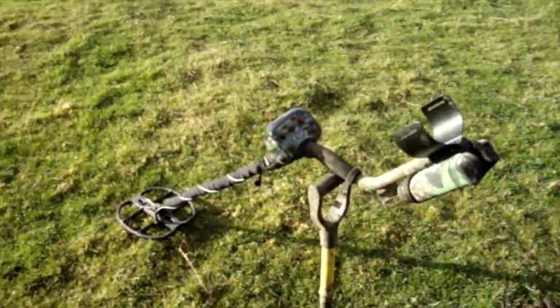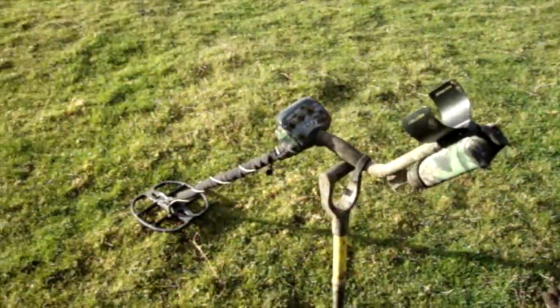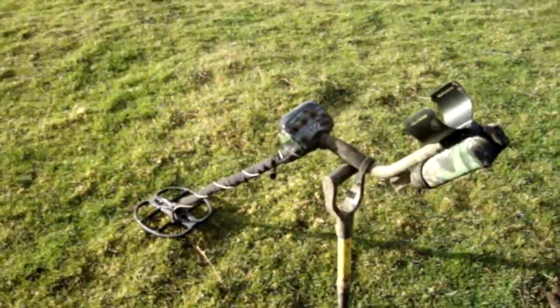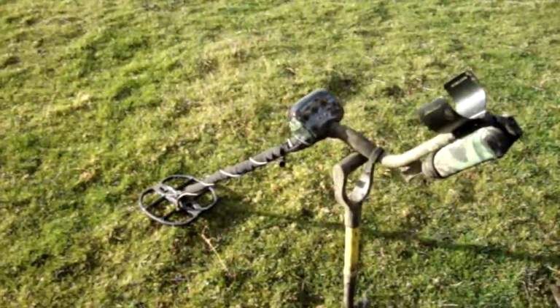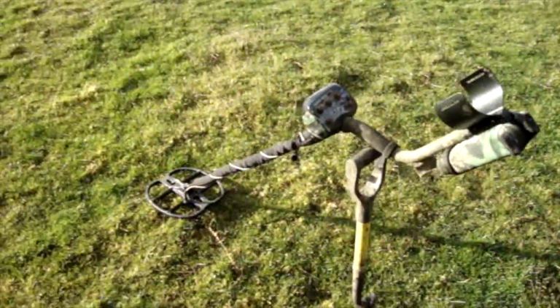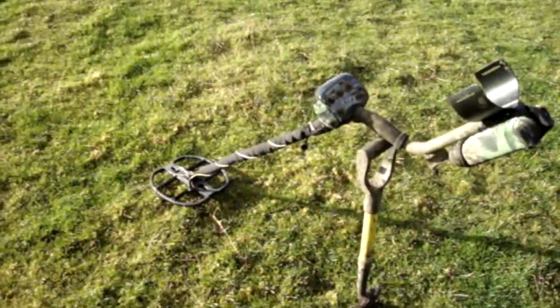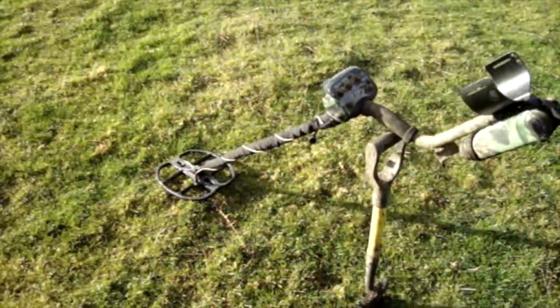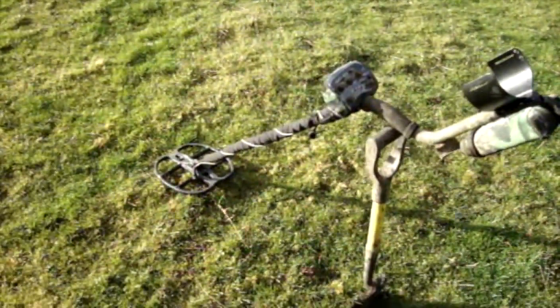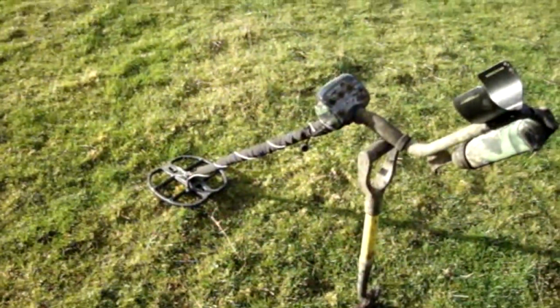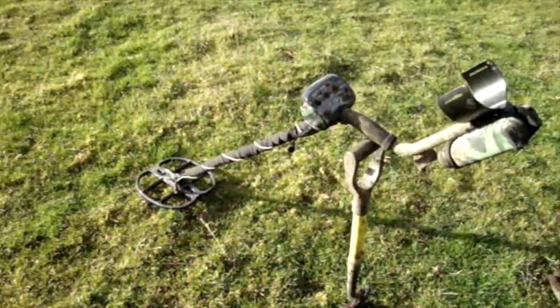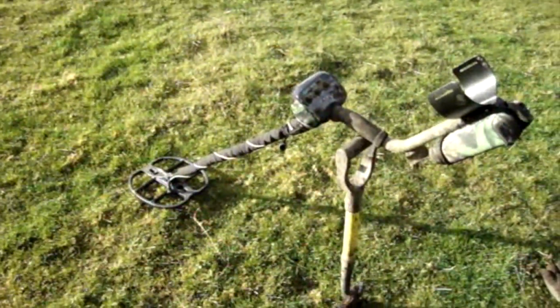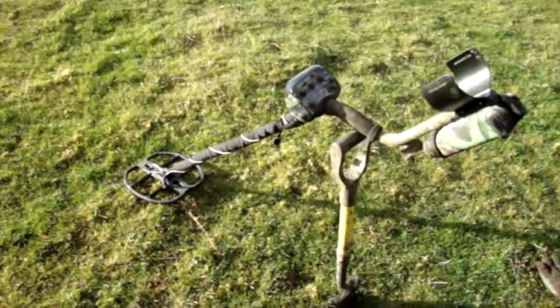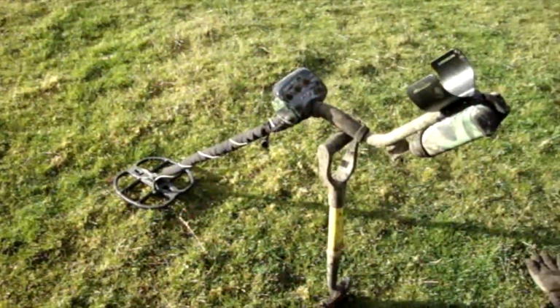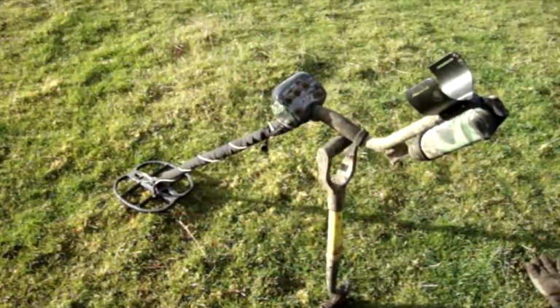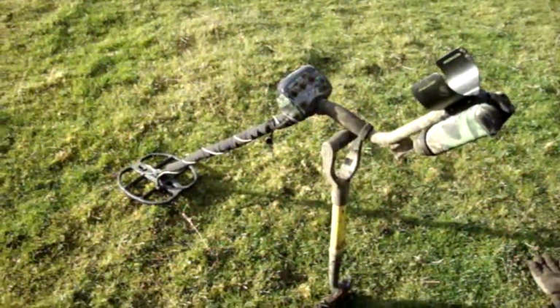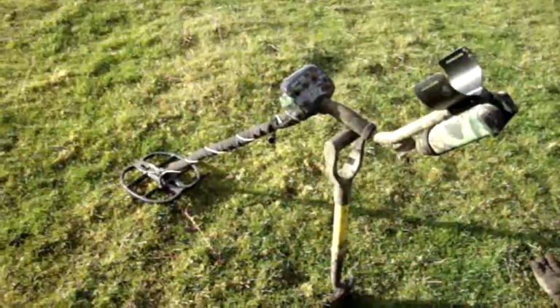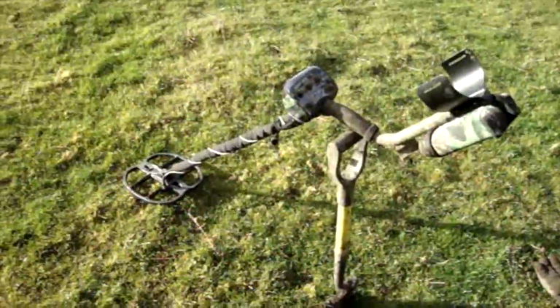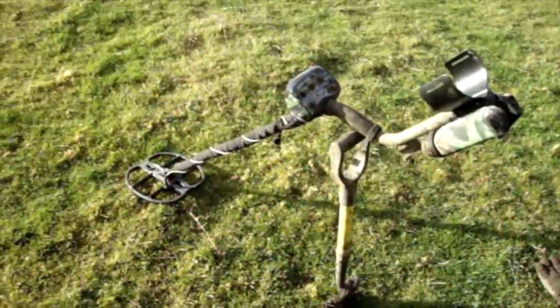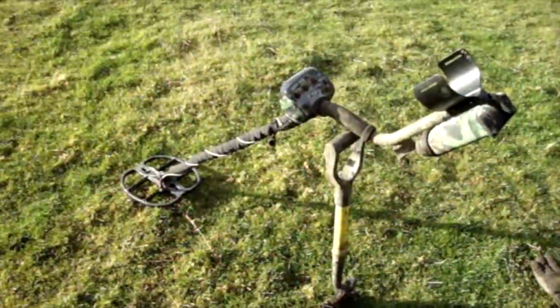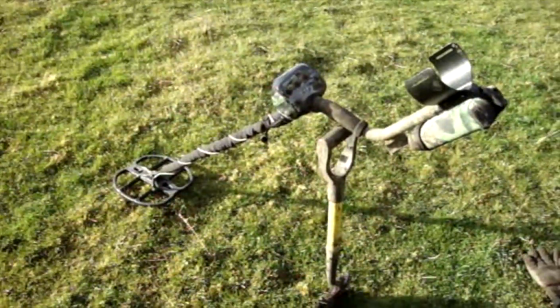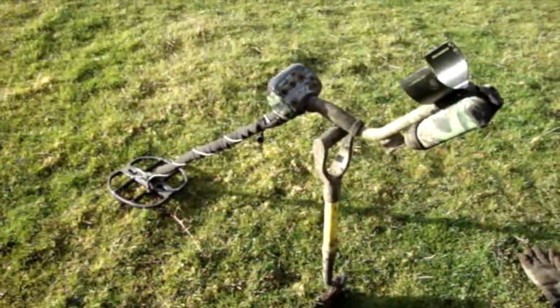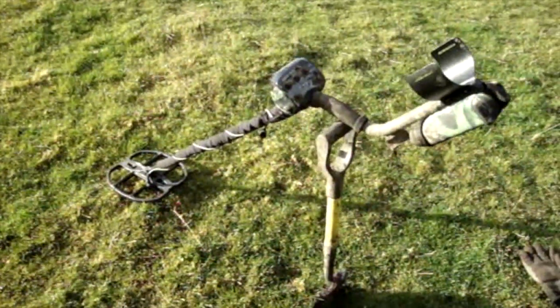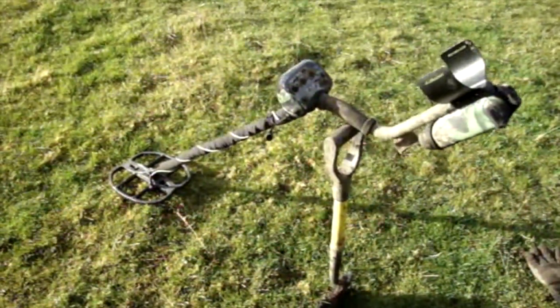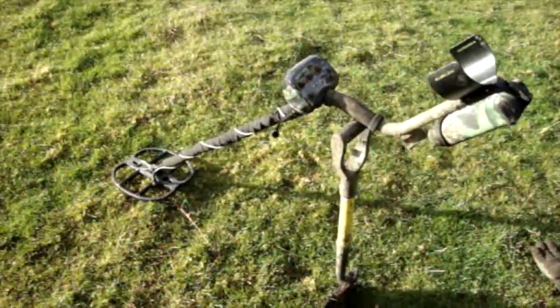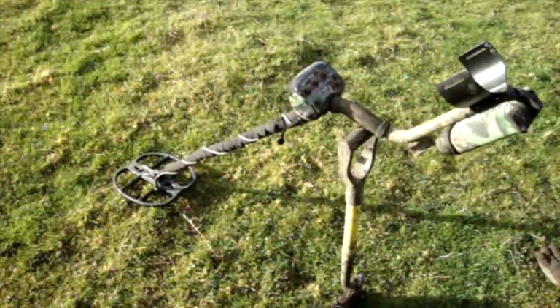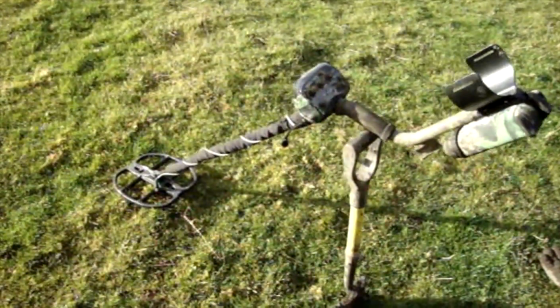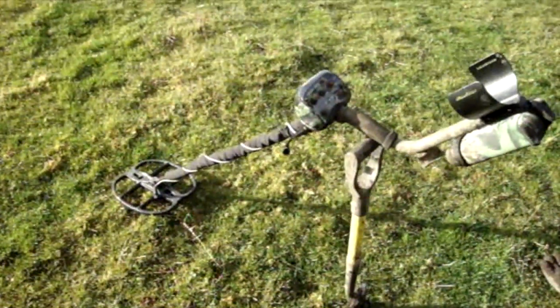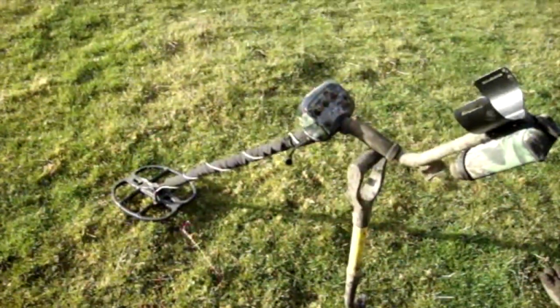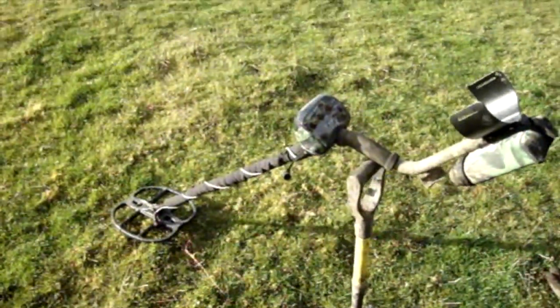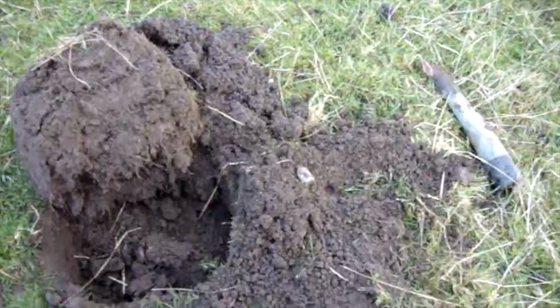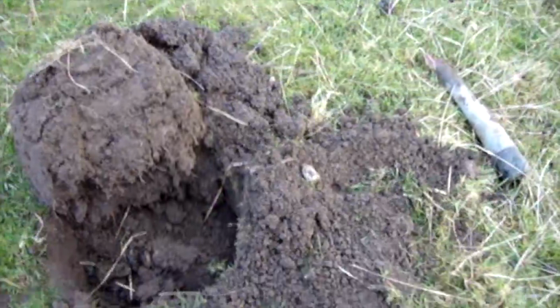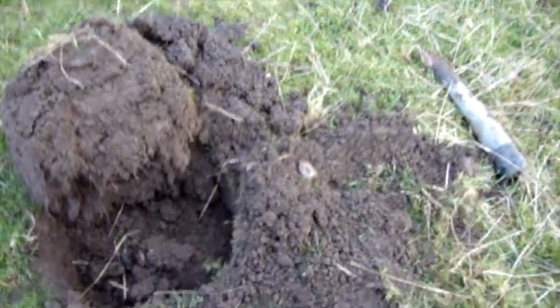Well guys, here we are. Unless it's an amazing signal, I'm just going to show you what I find. Catch you at the next one.